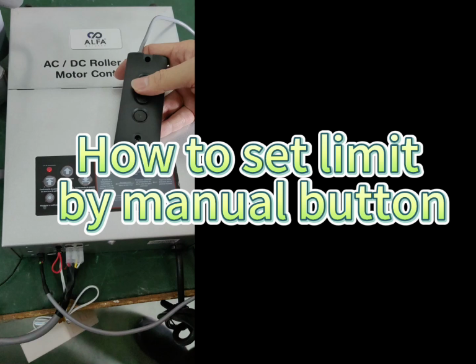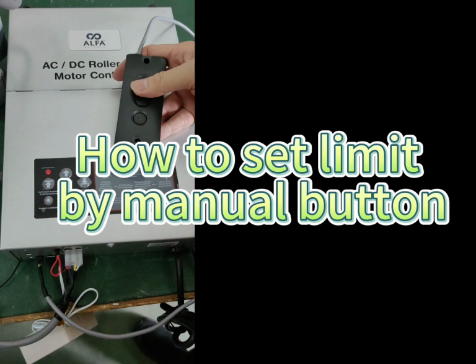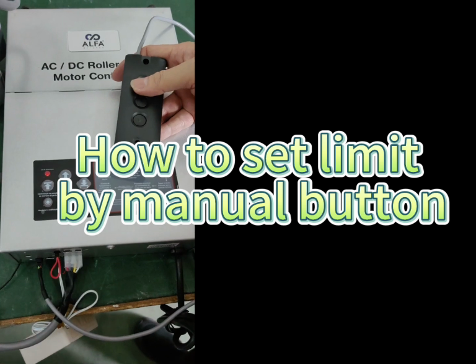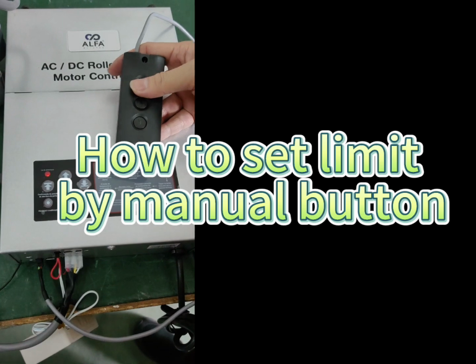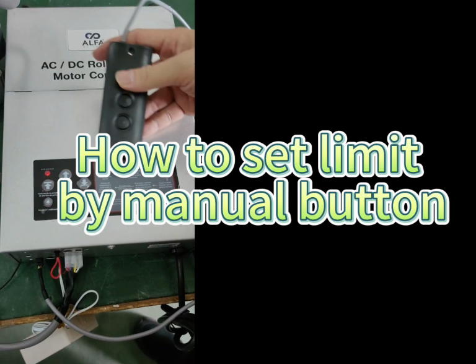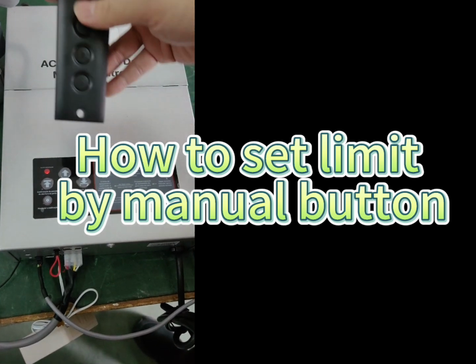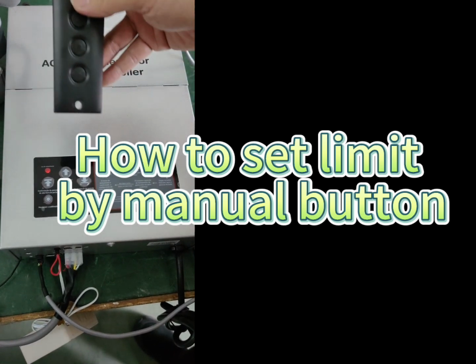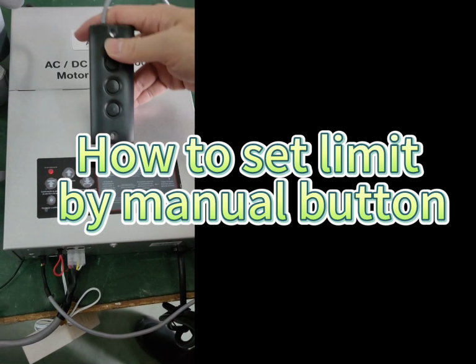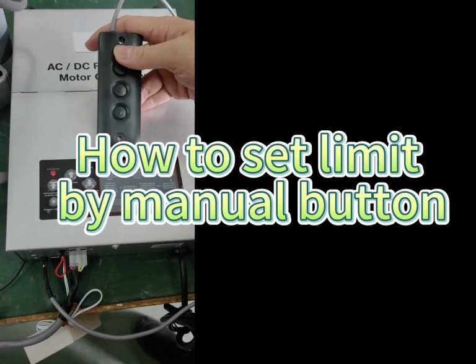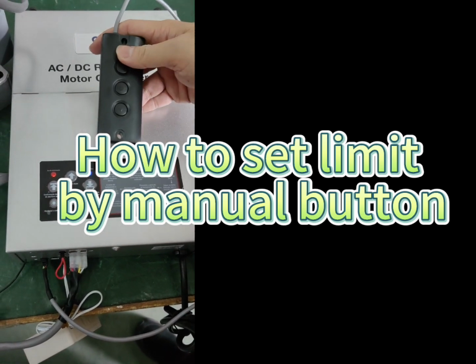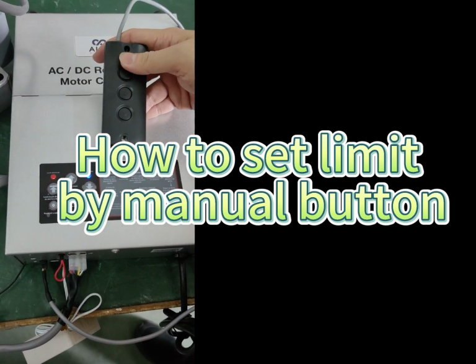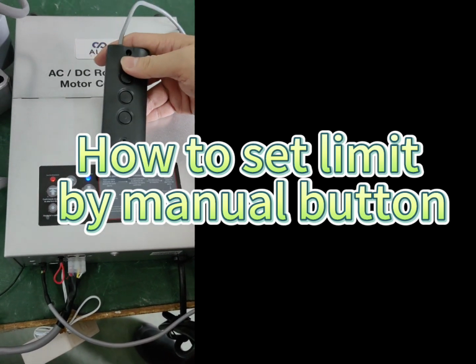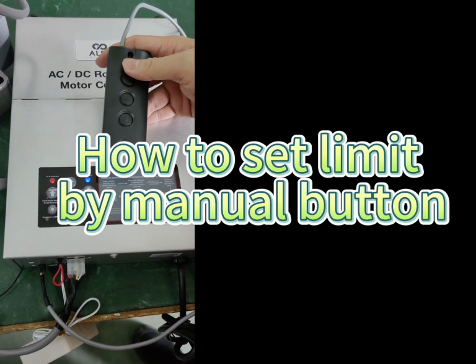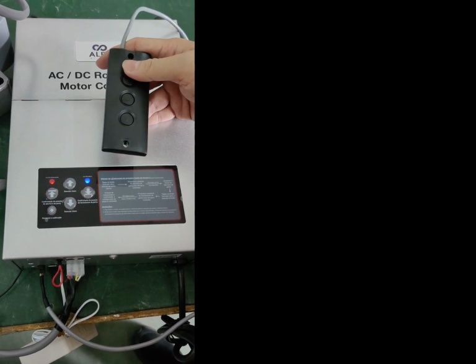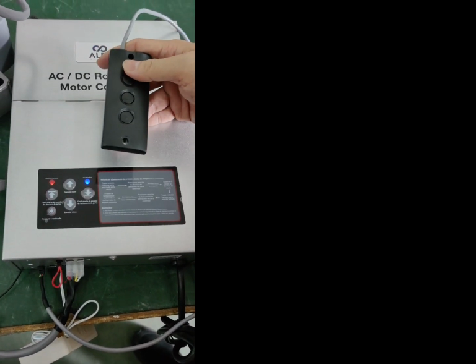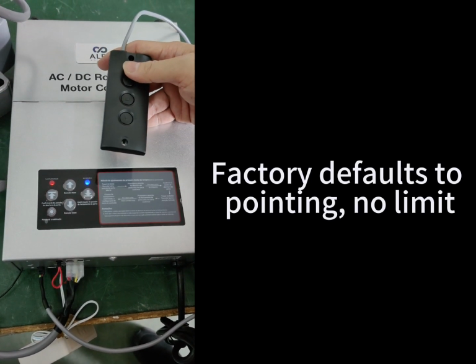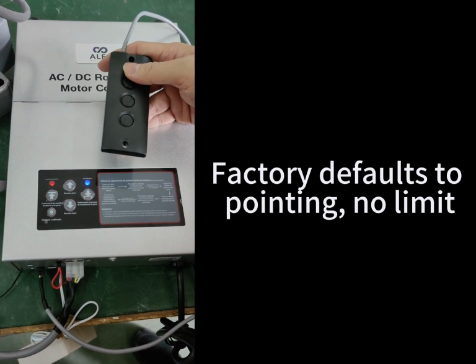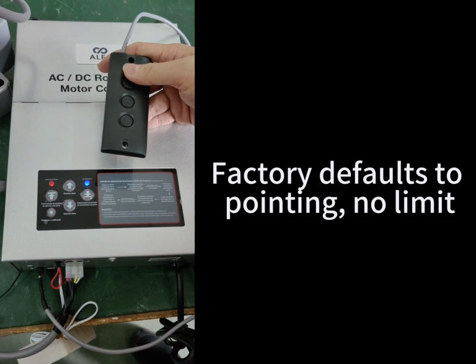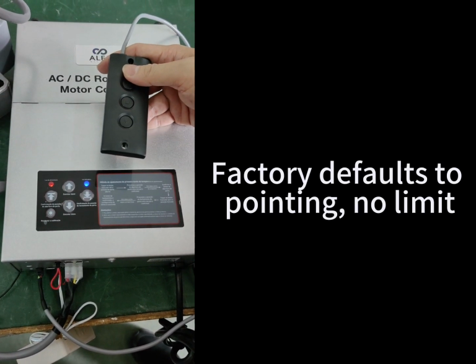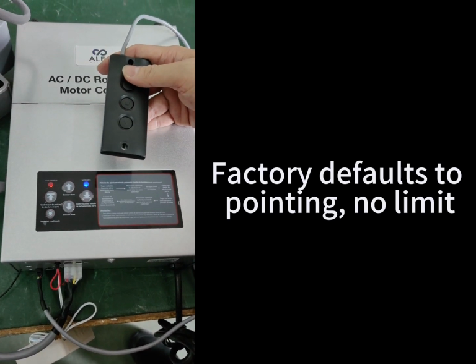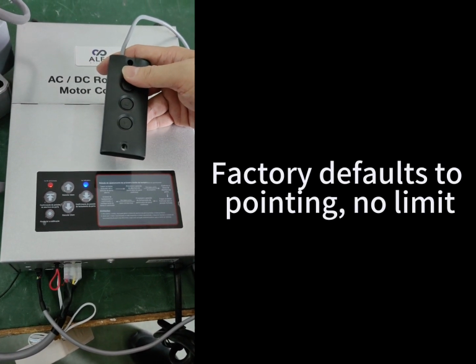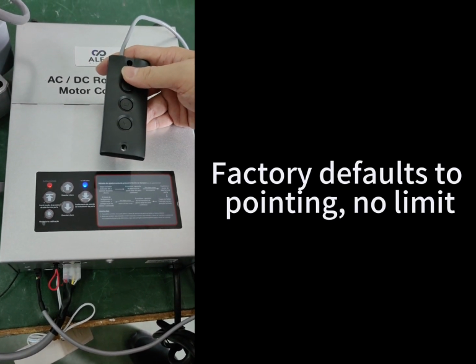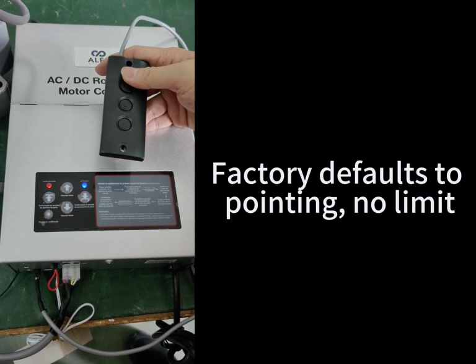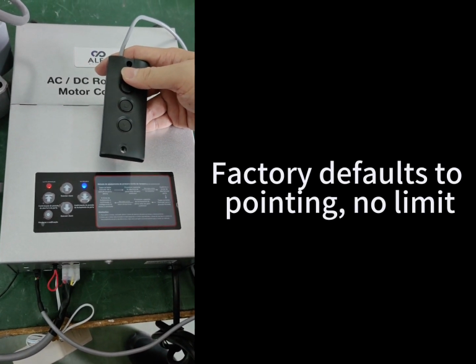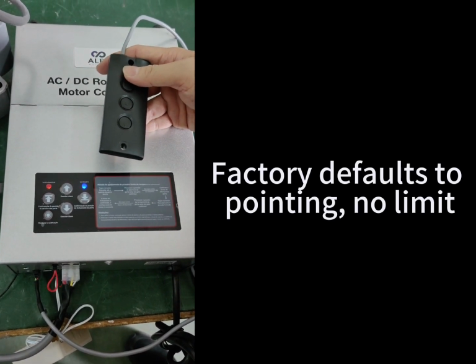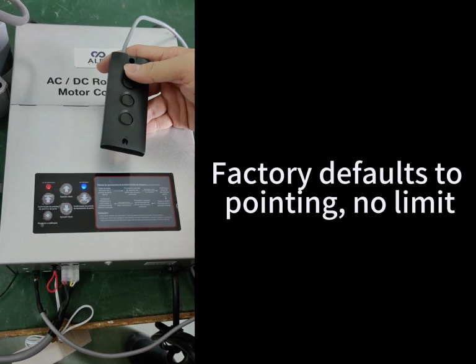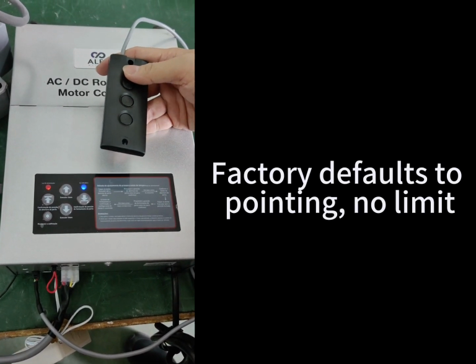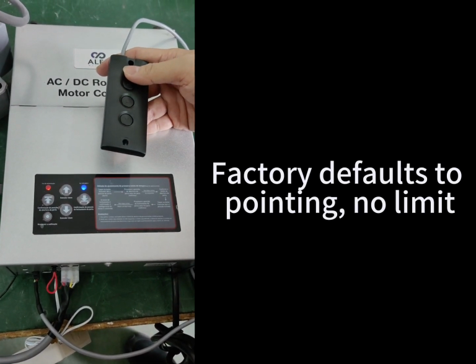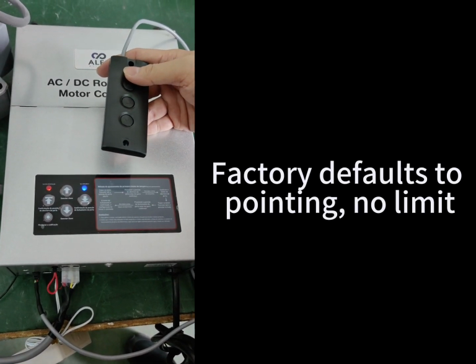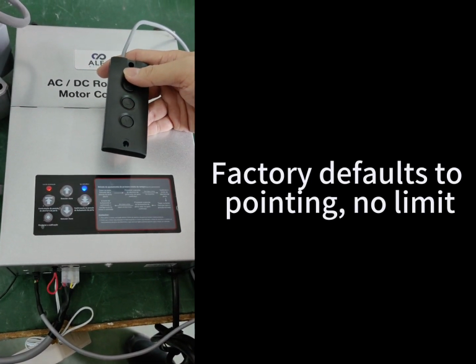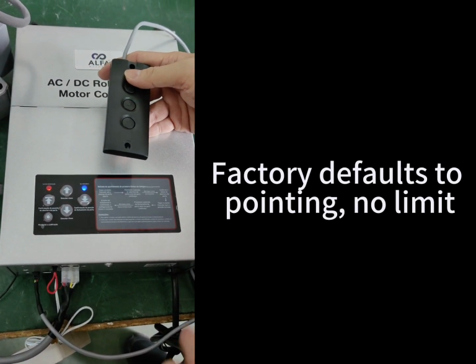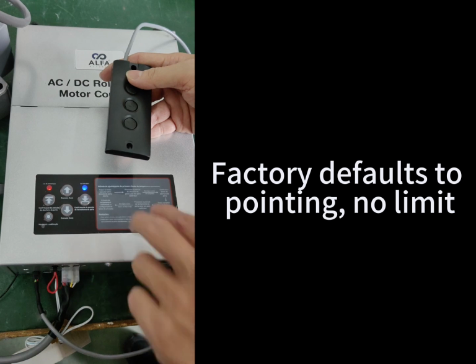How to Set Limit by Manual Button. Factory default tool pointing no limit.